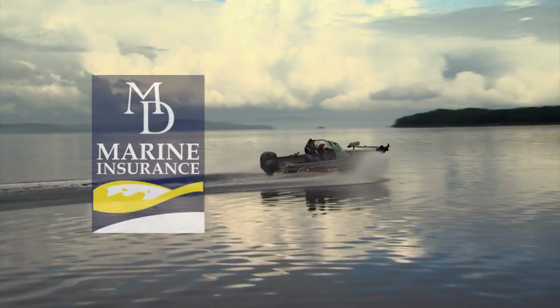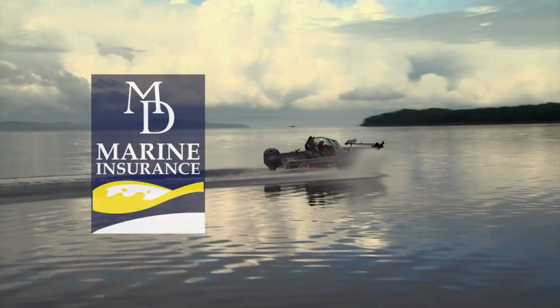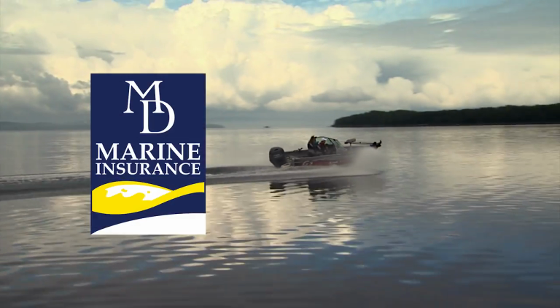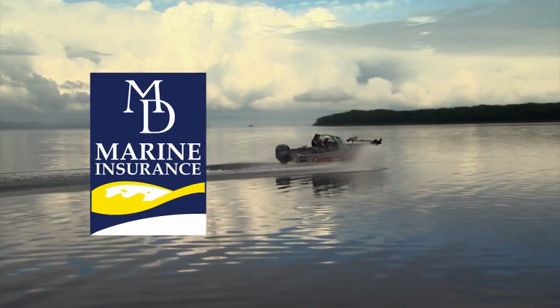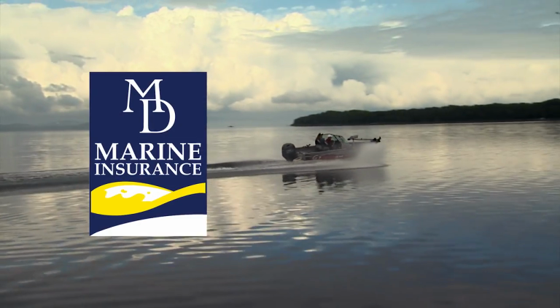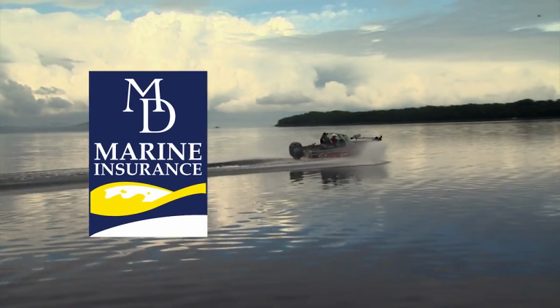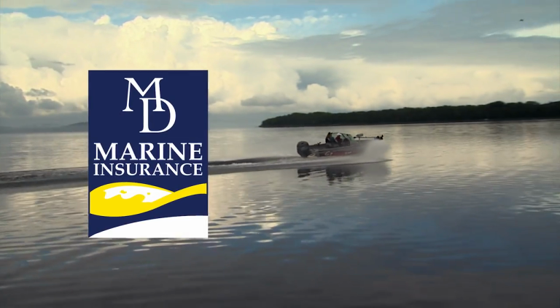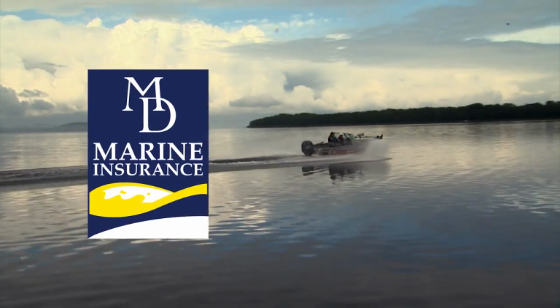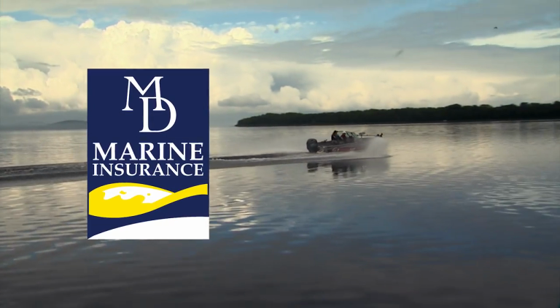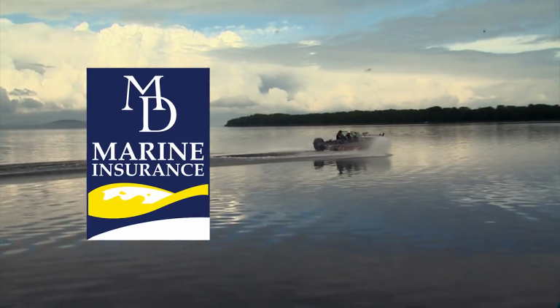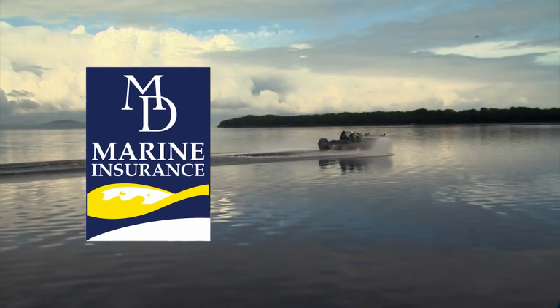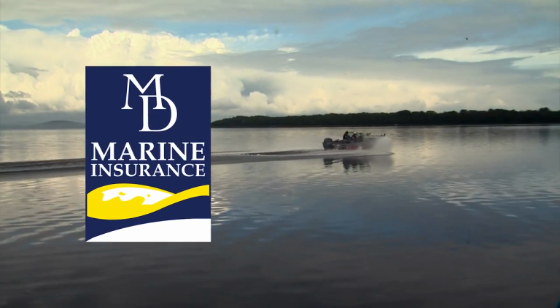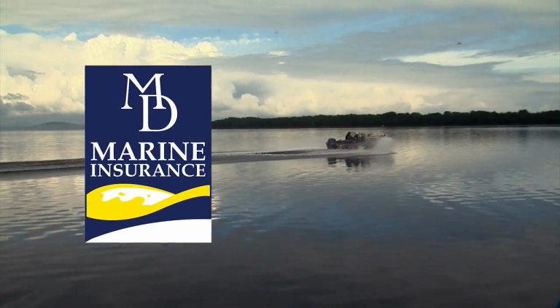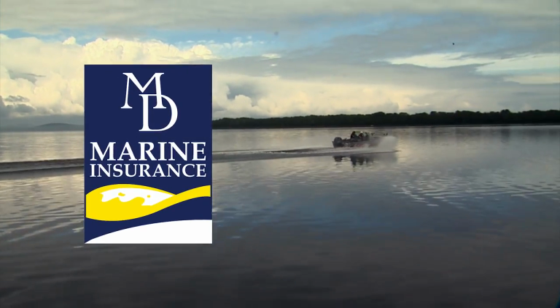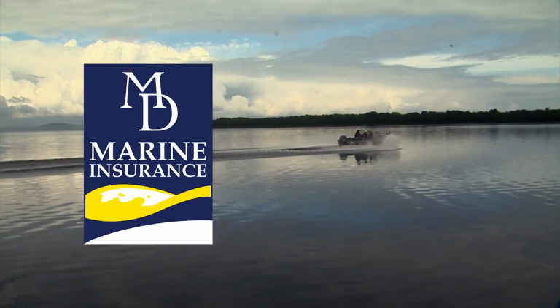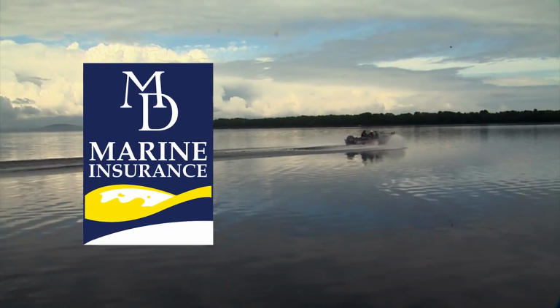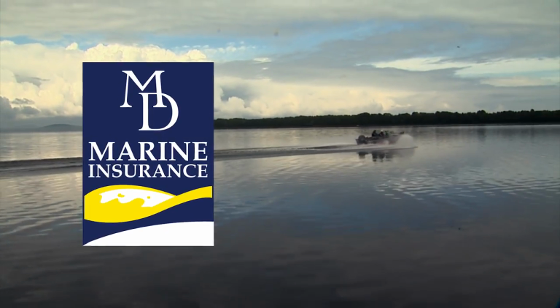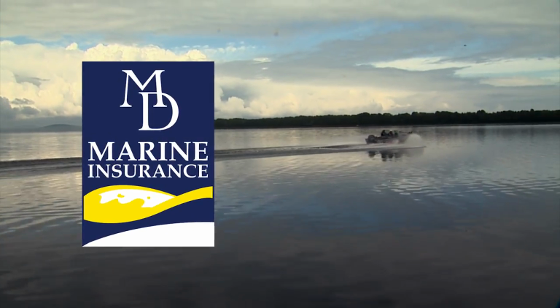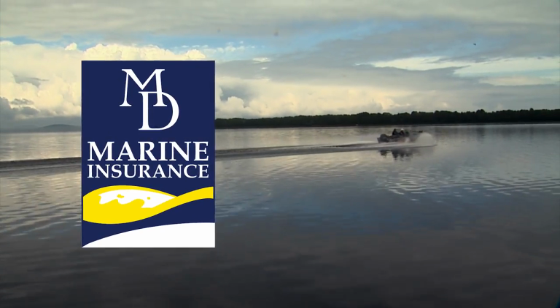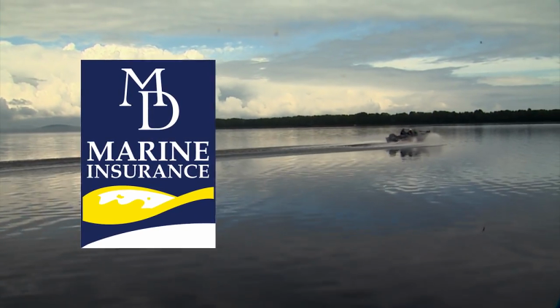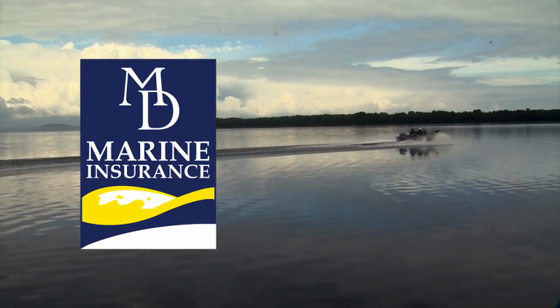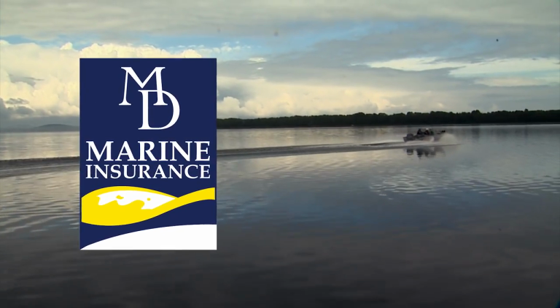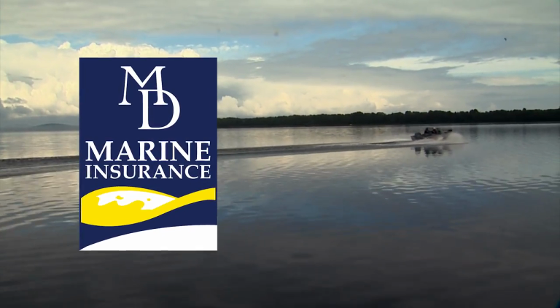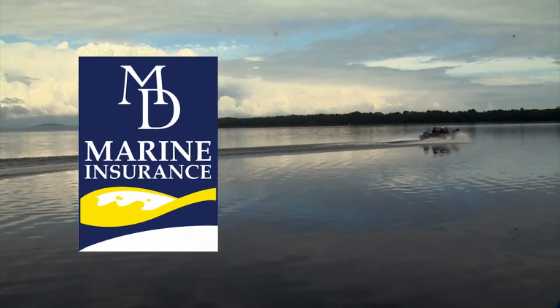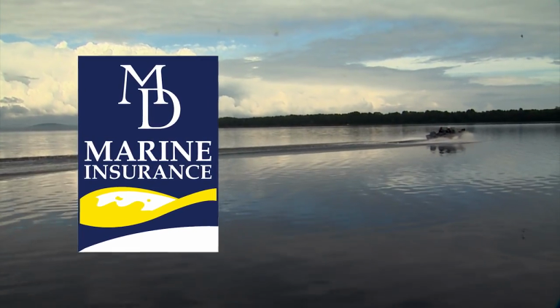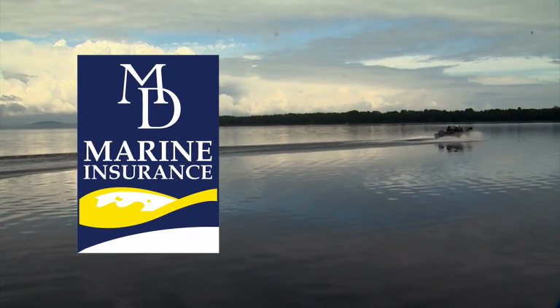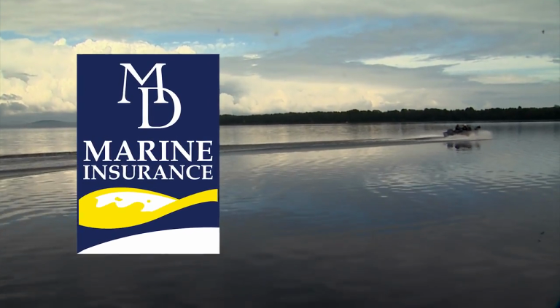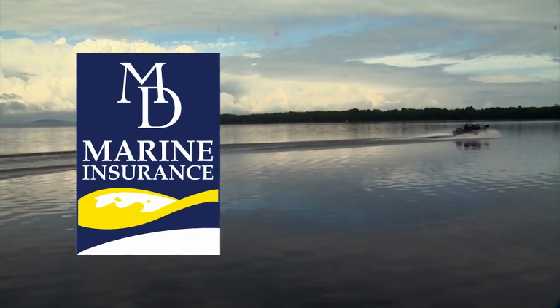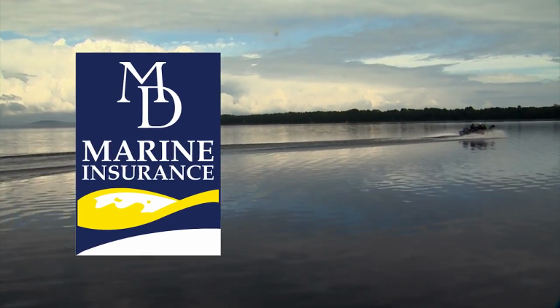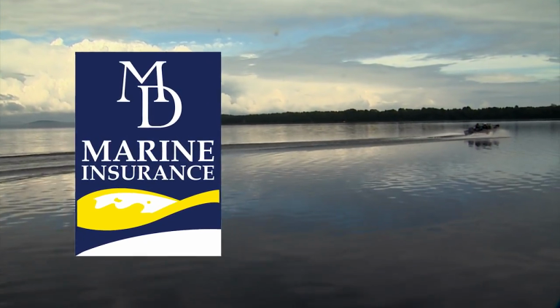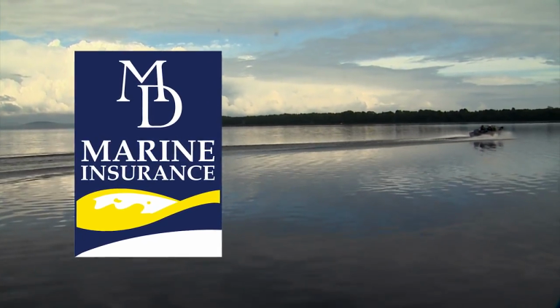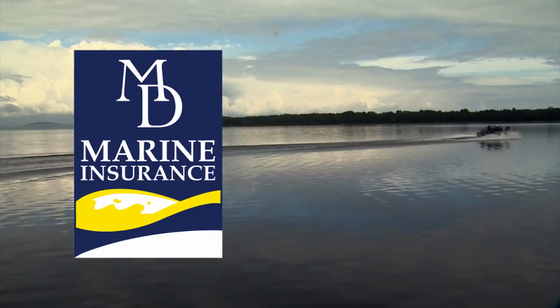Closed captioning of this program is brought to you by MD Marine Insurance — boat insurance made easy.